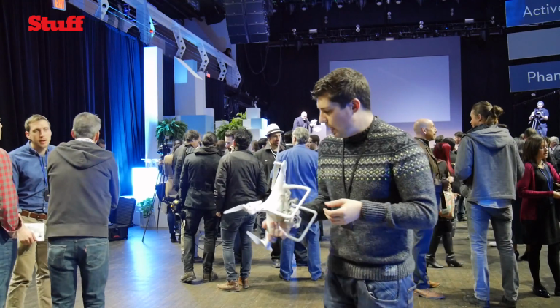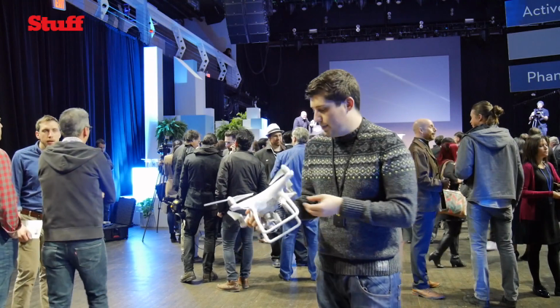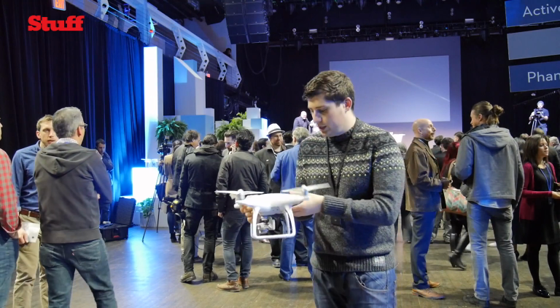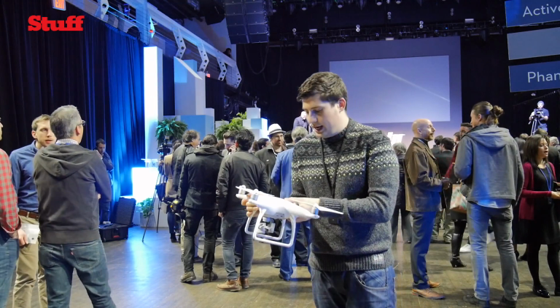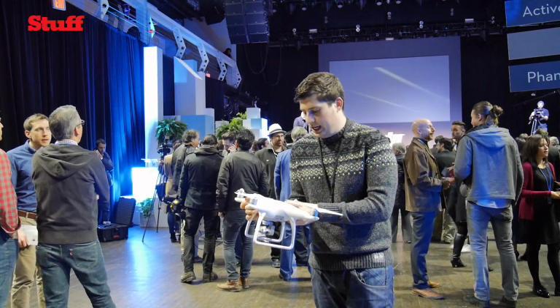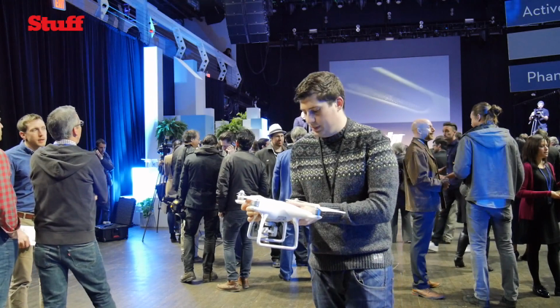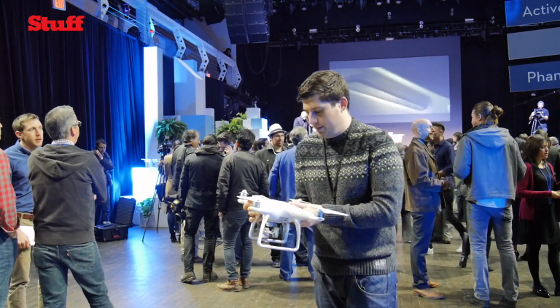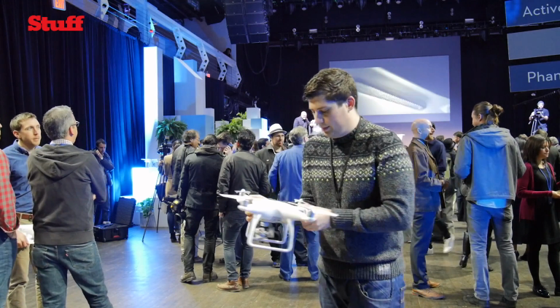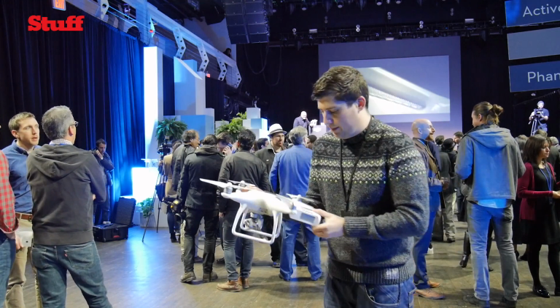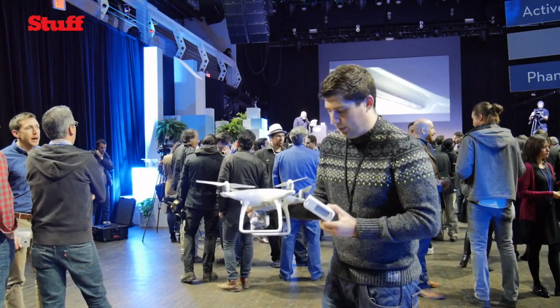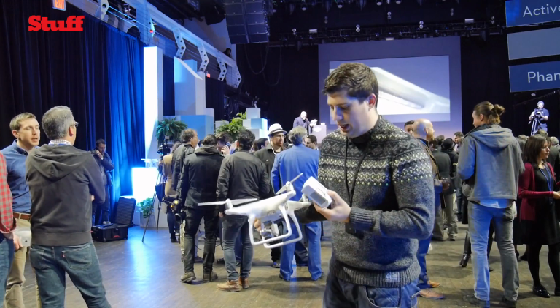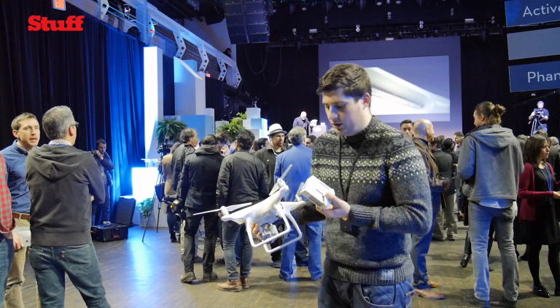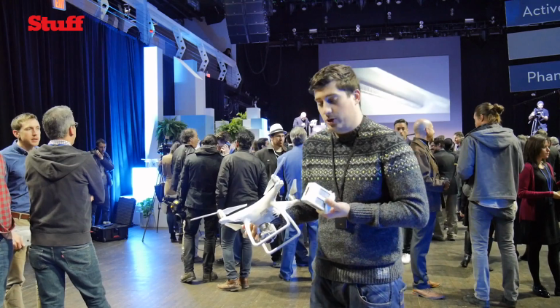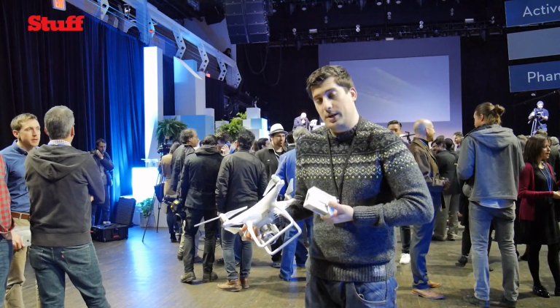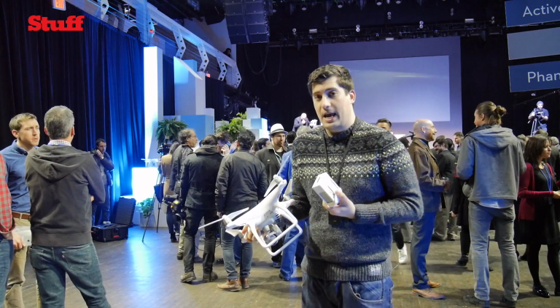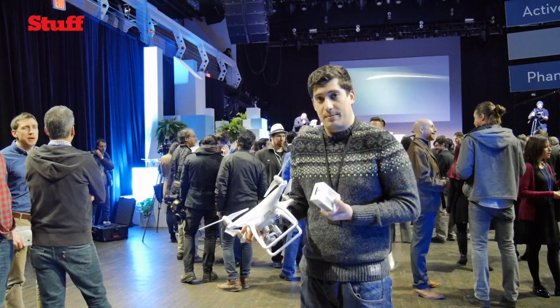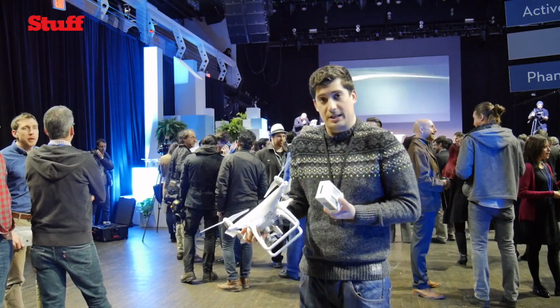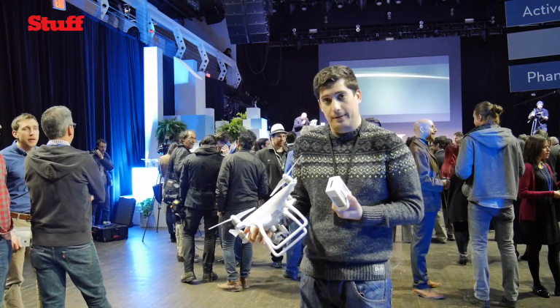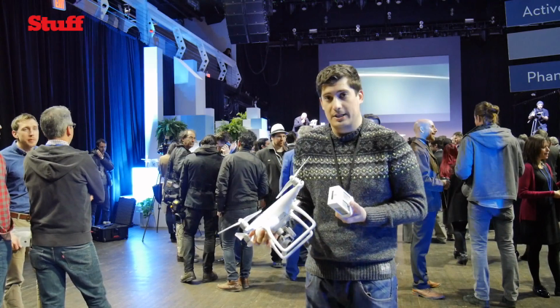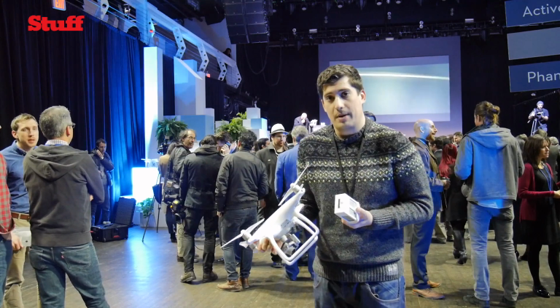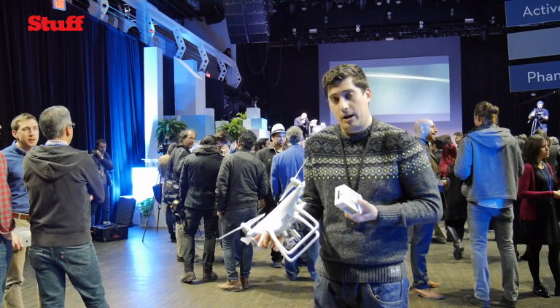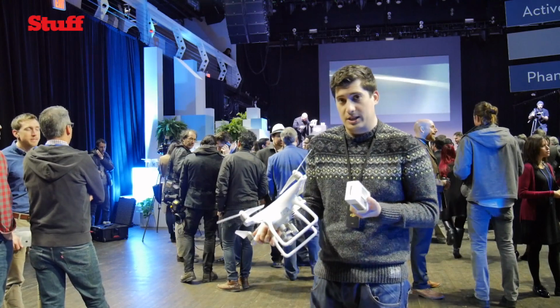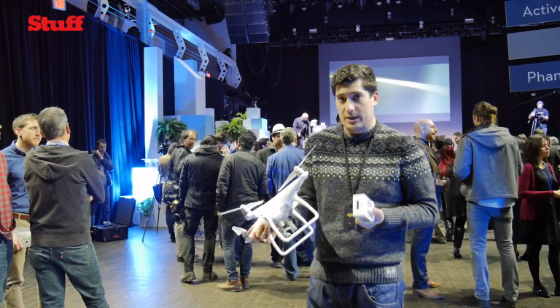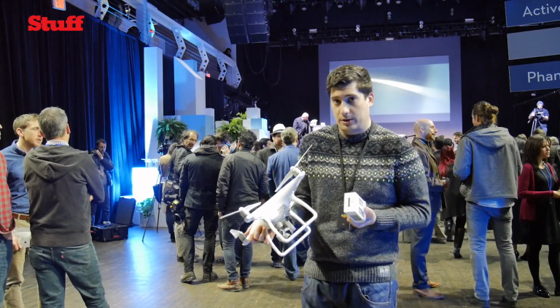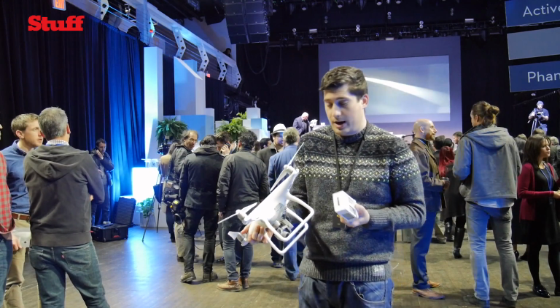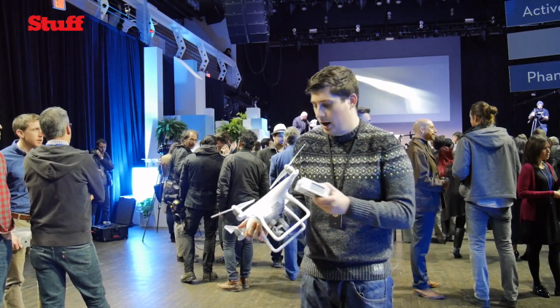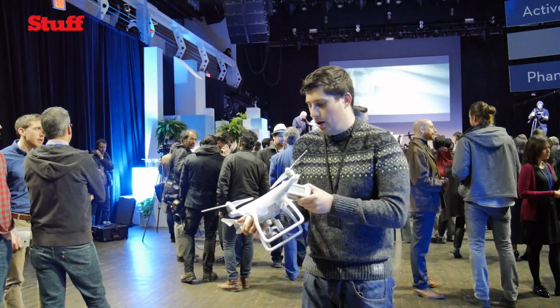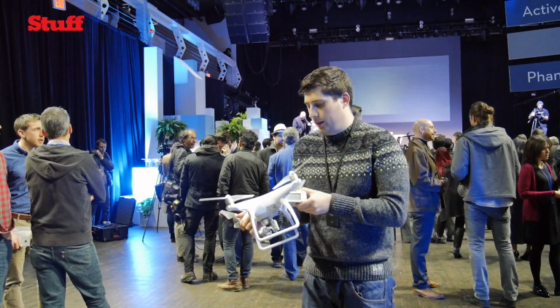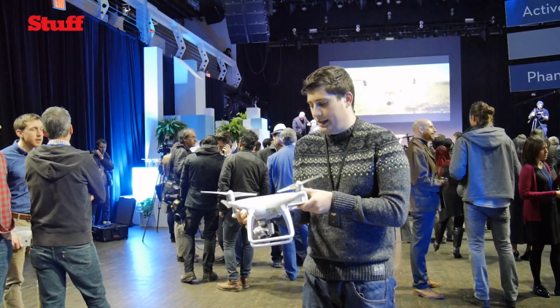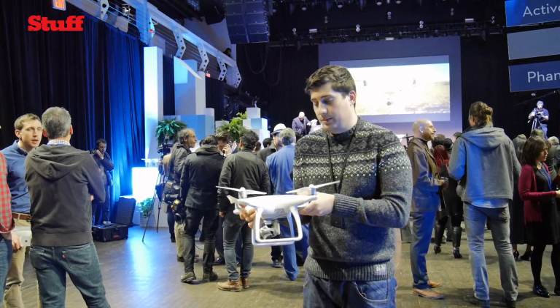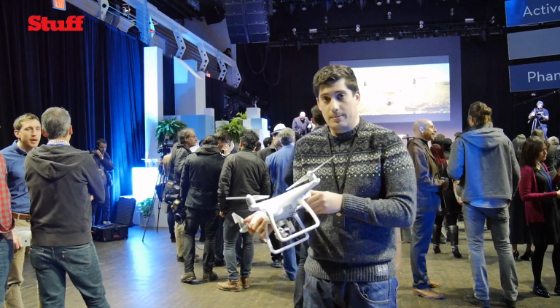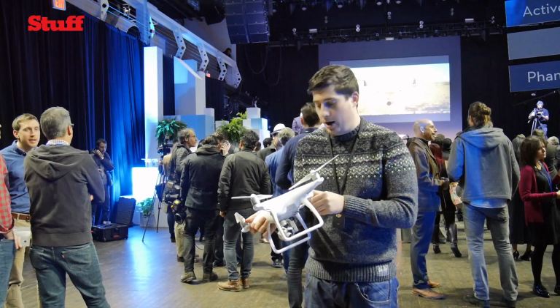The battery has been bumped up. You've got 28 minutes of flight time now compared to 23 on the Phantom 3 Pro.